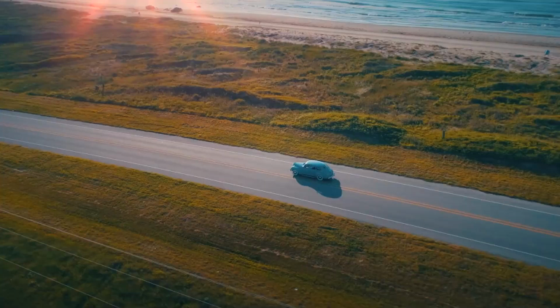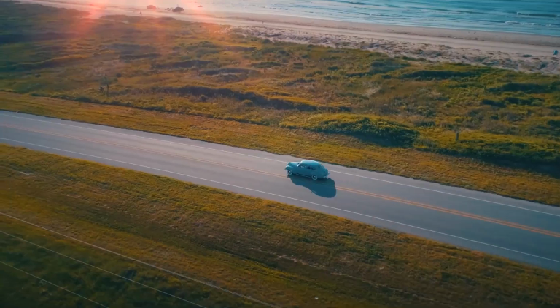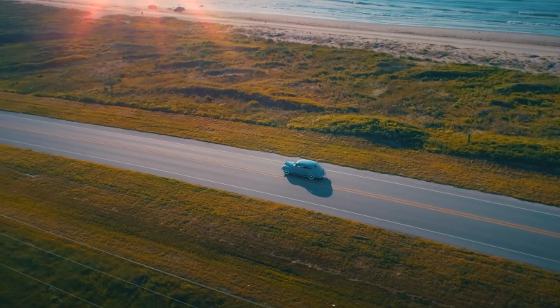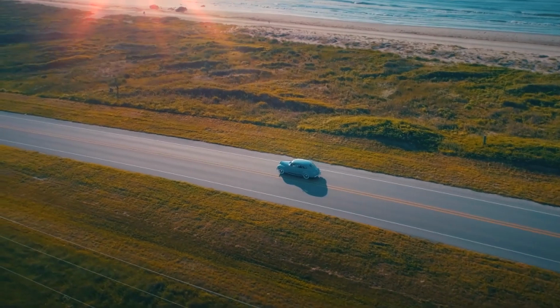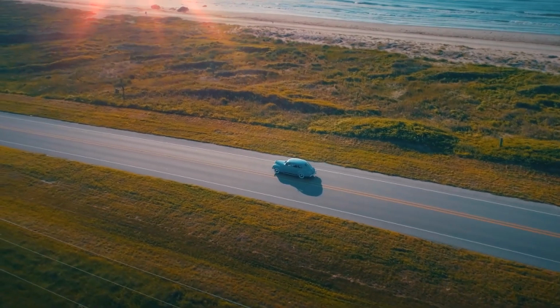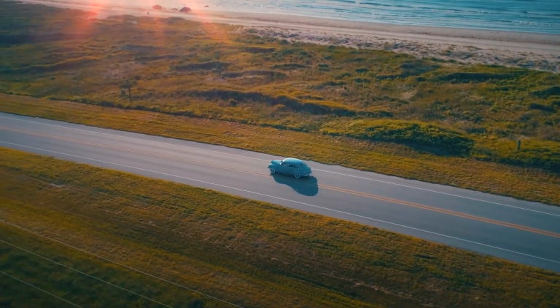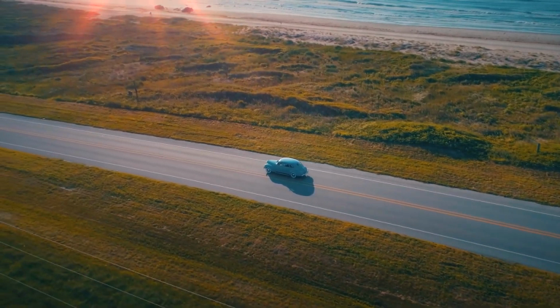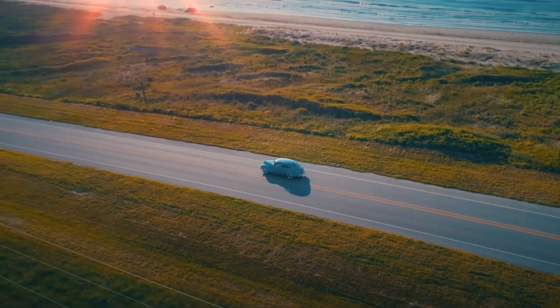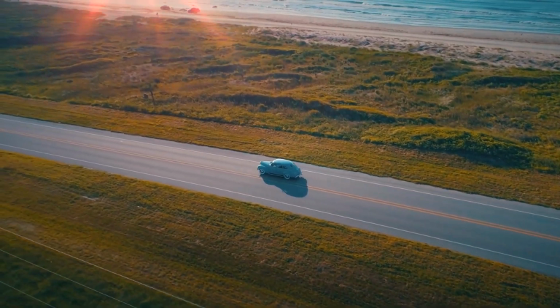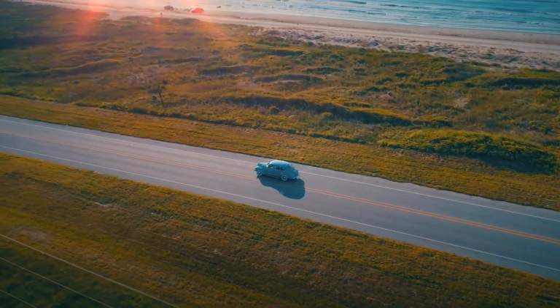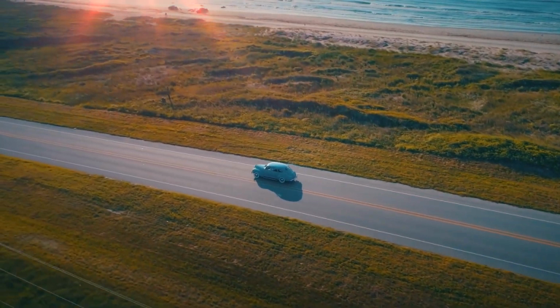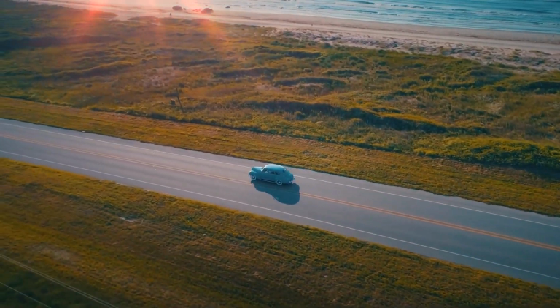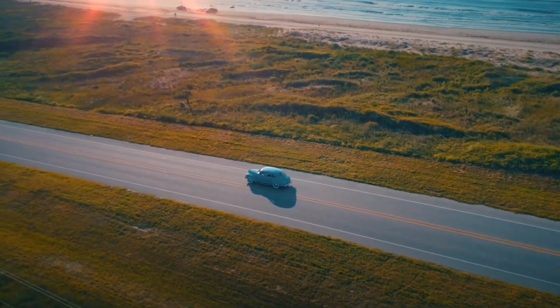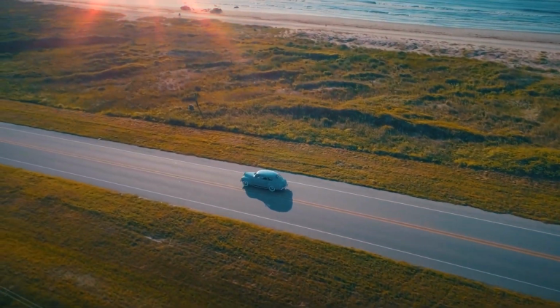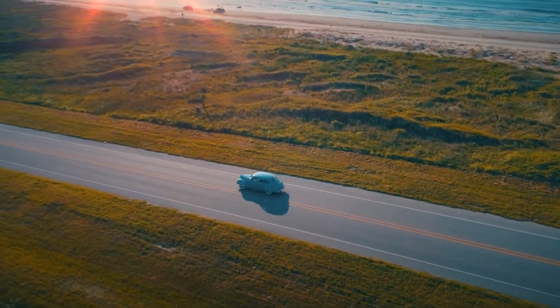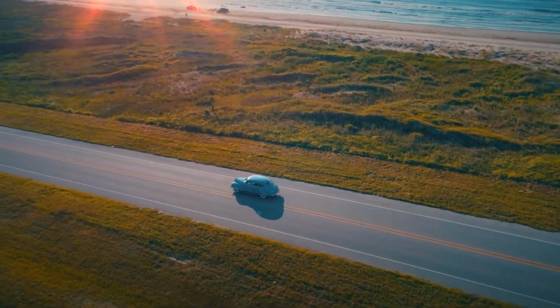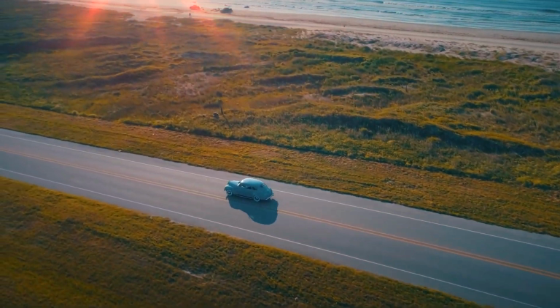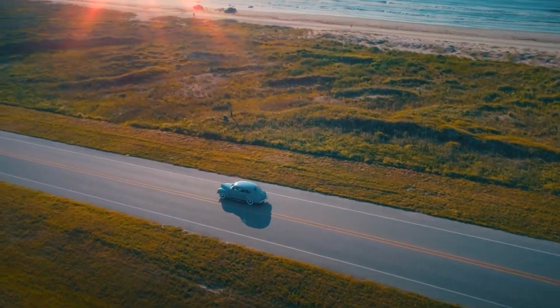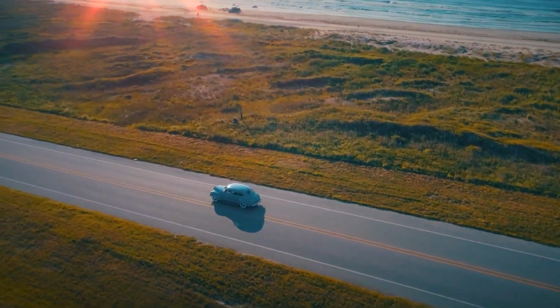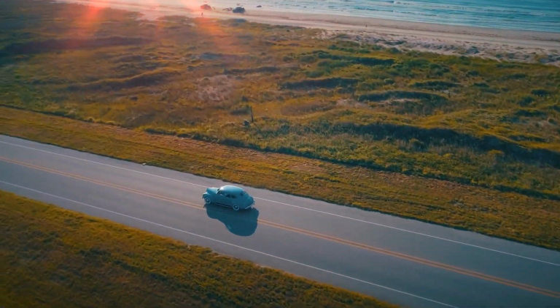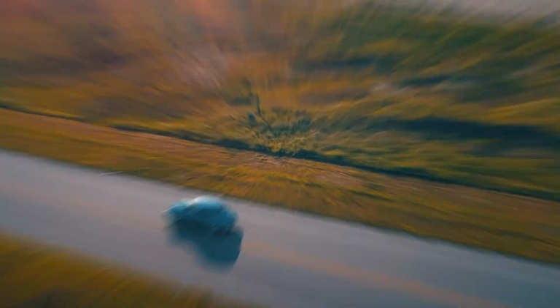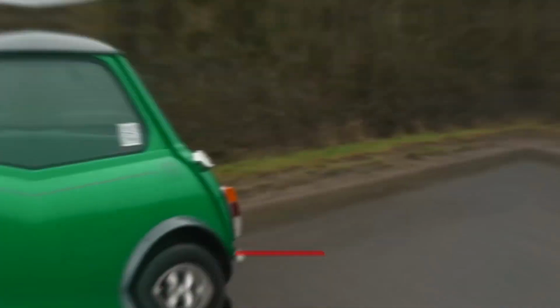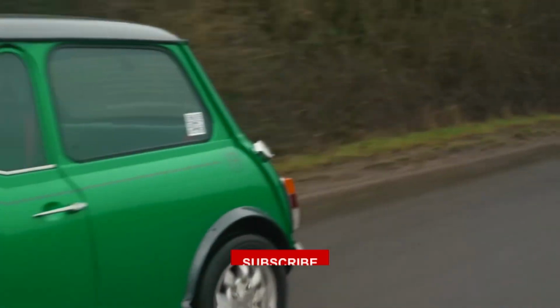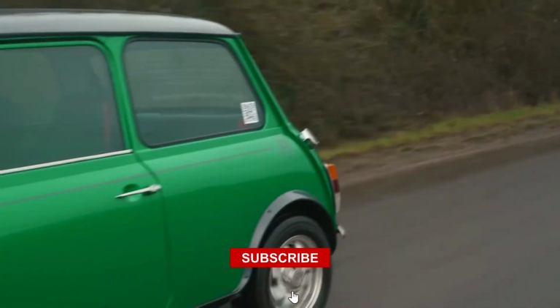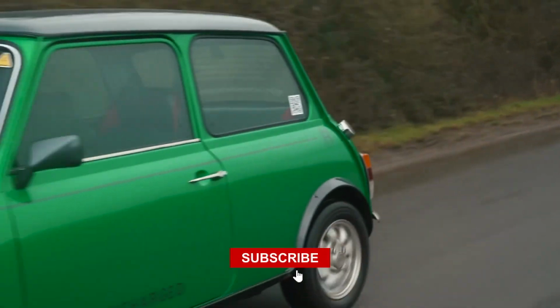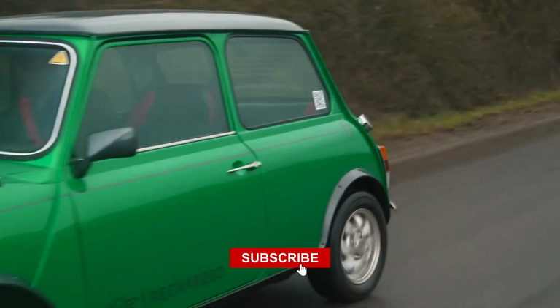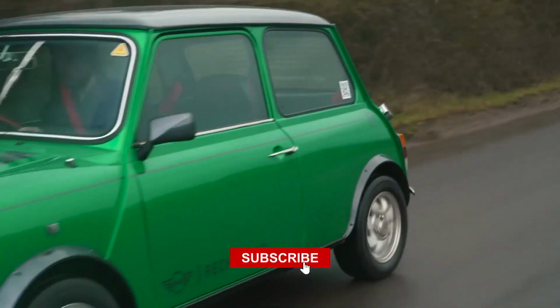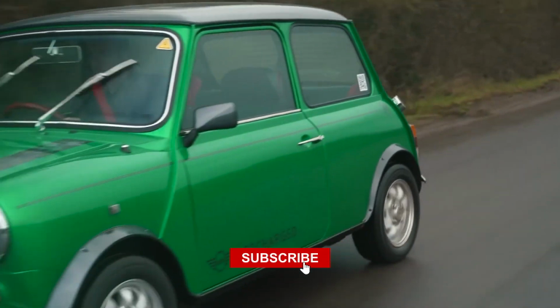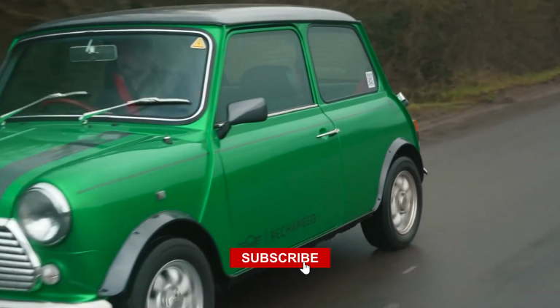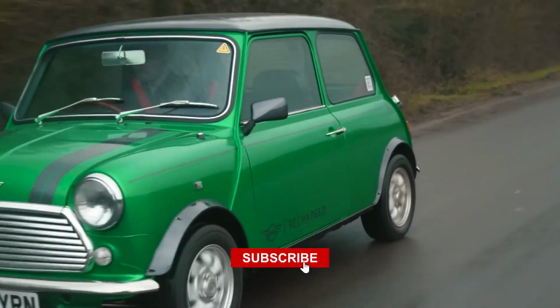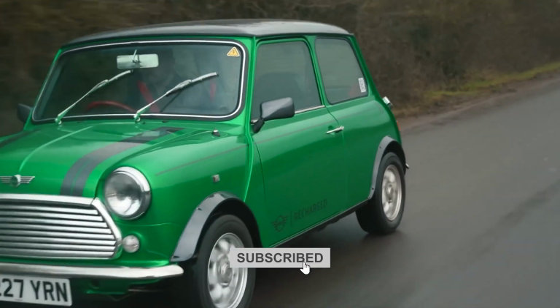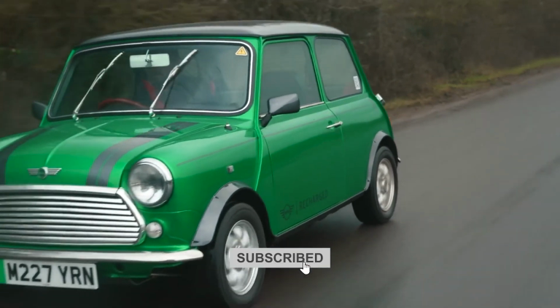Before diving into more thrilling content like this, make sure to subscribe to our channel.